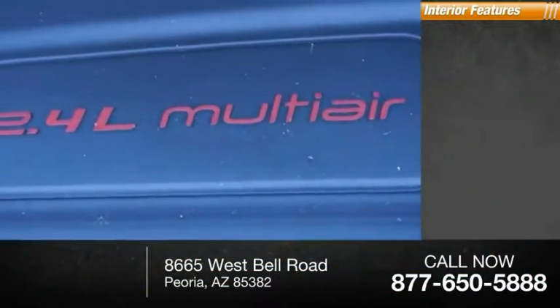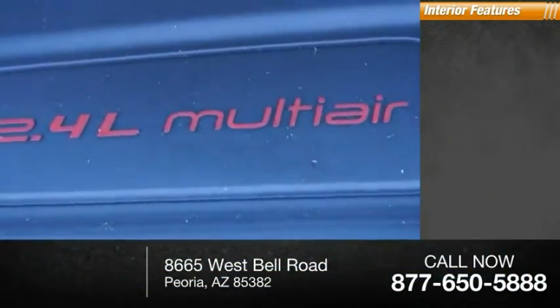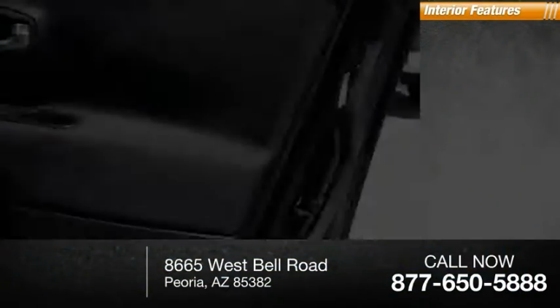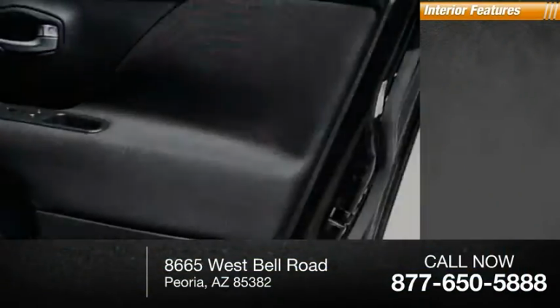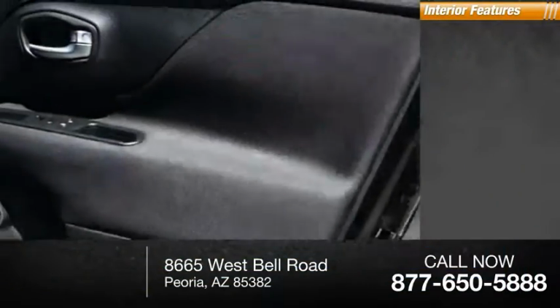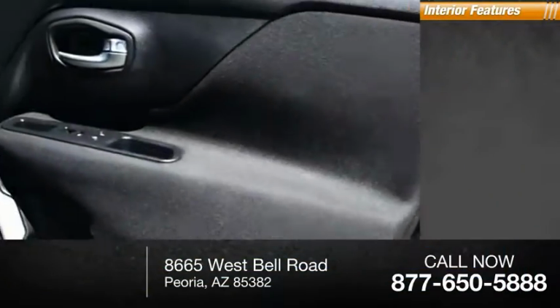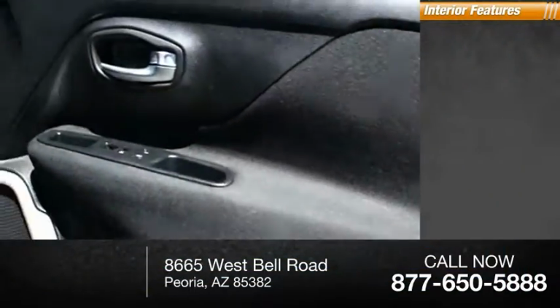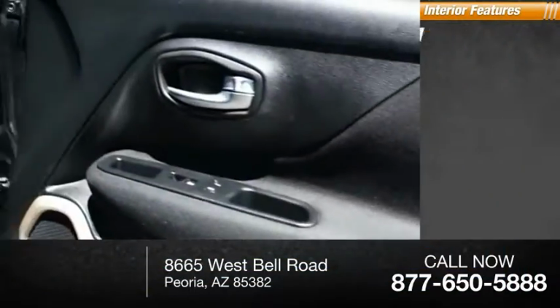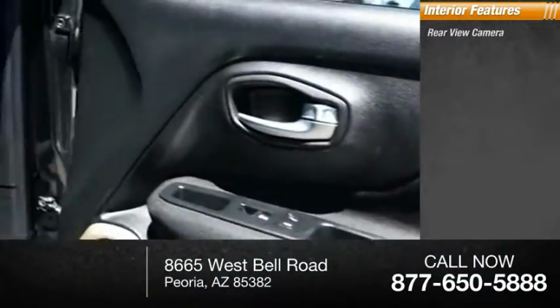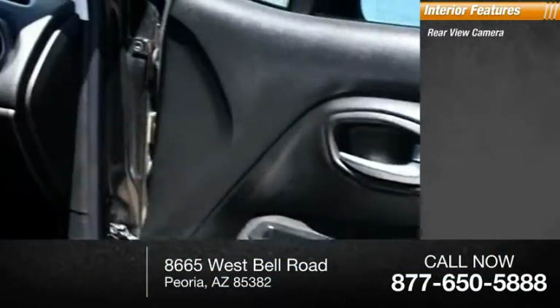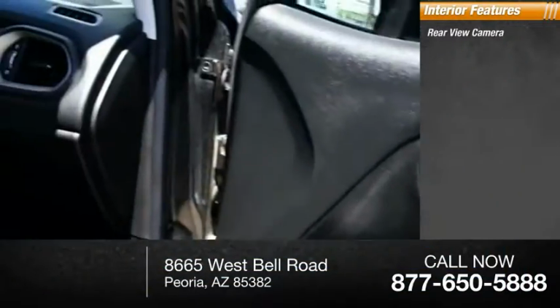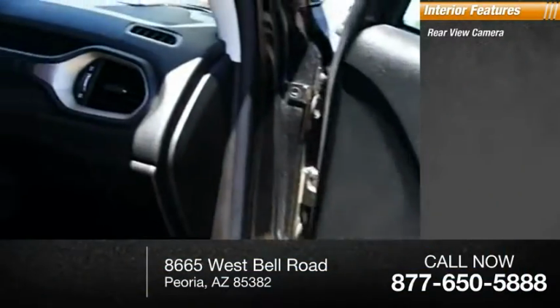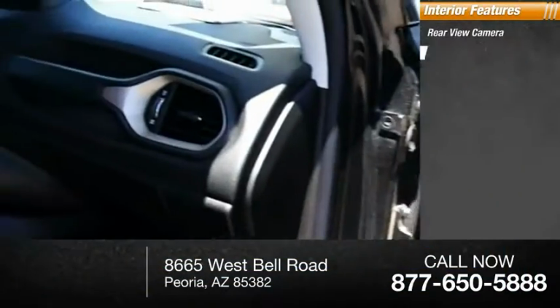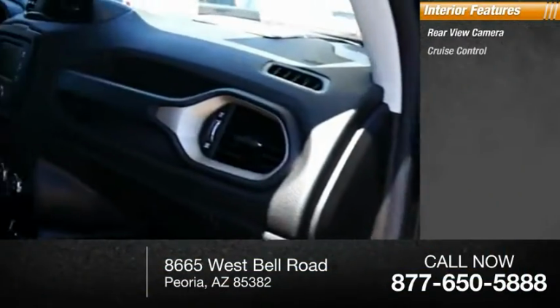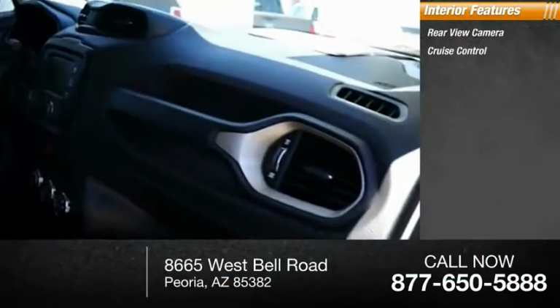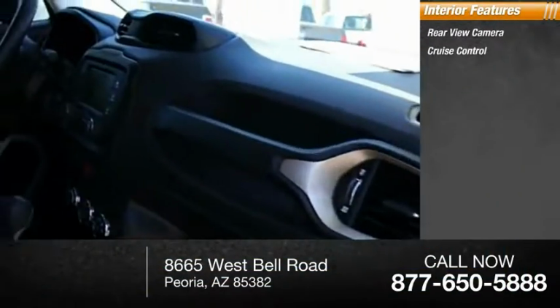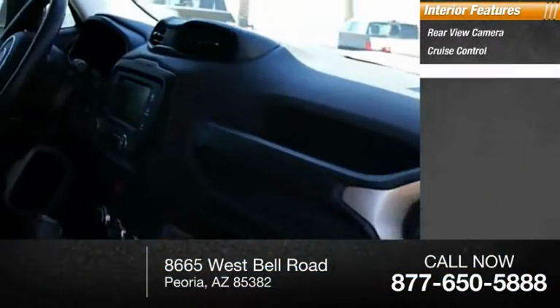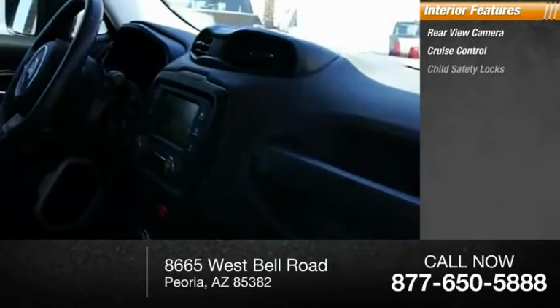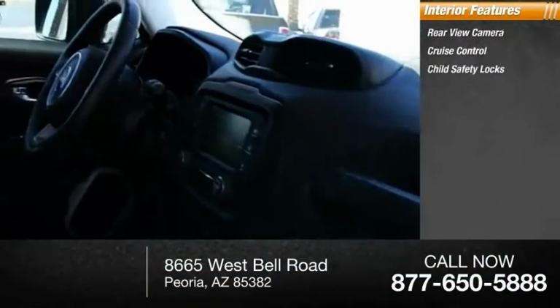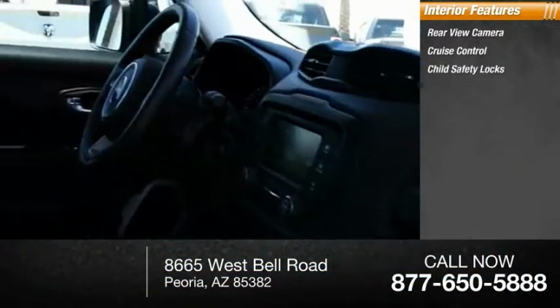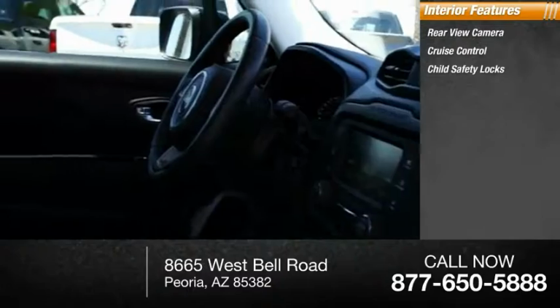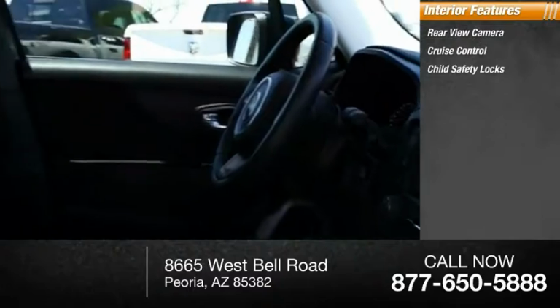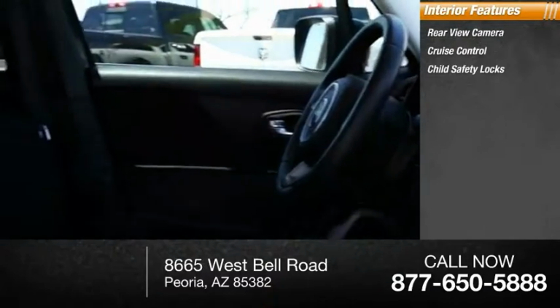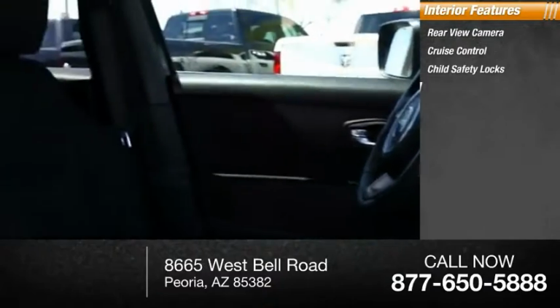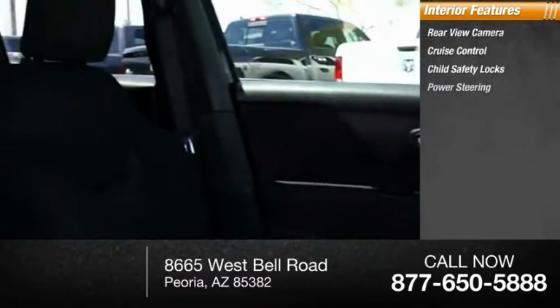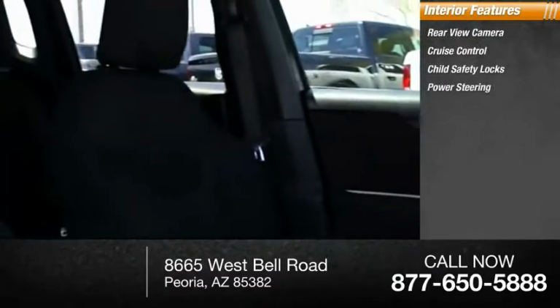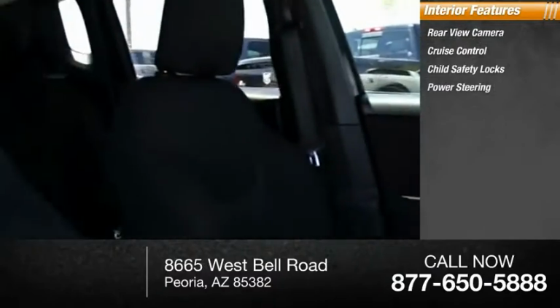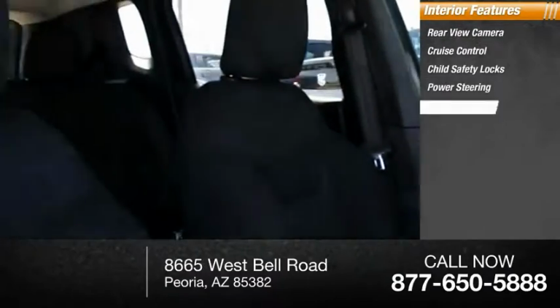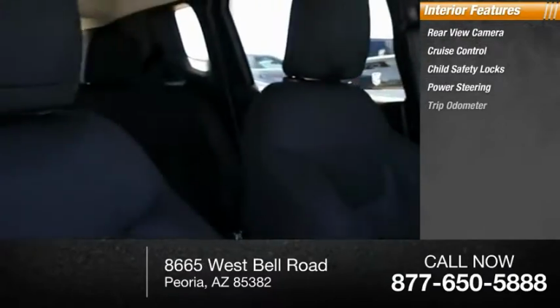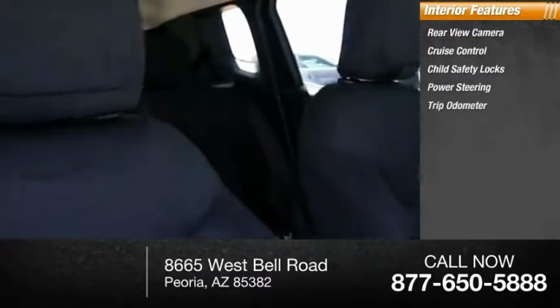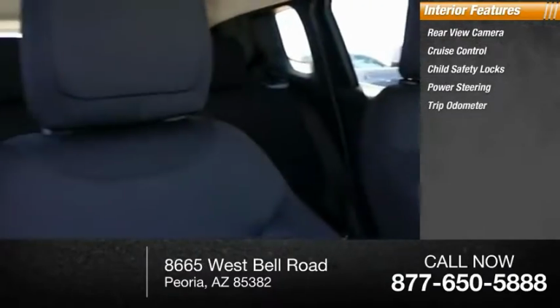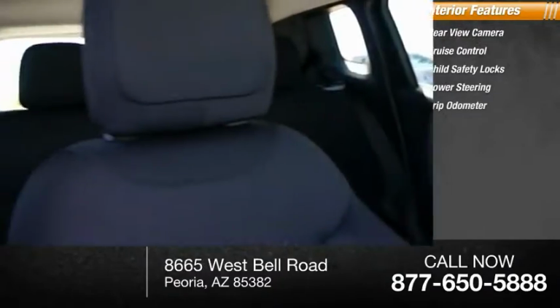Inside you'll find rear view camera, cruise control, child safety locks, power steering, and trip odometer.